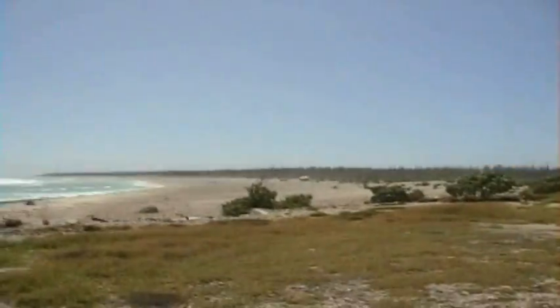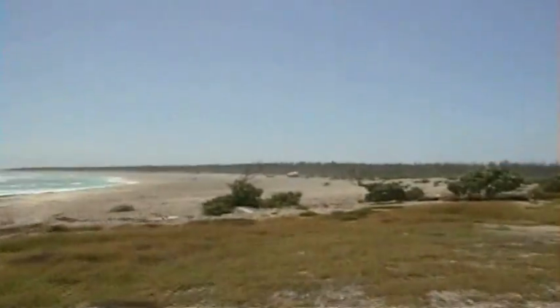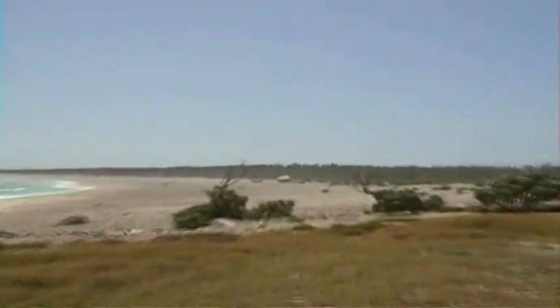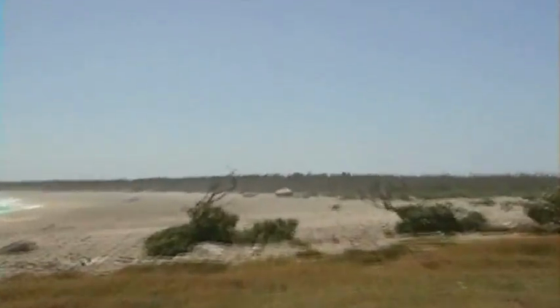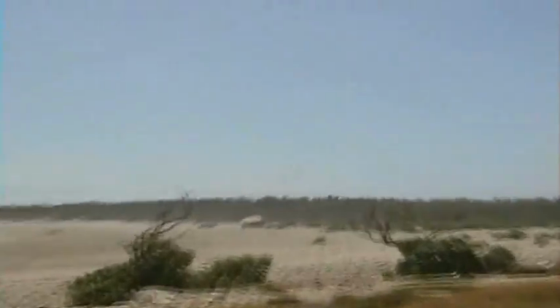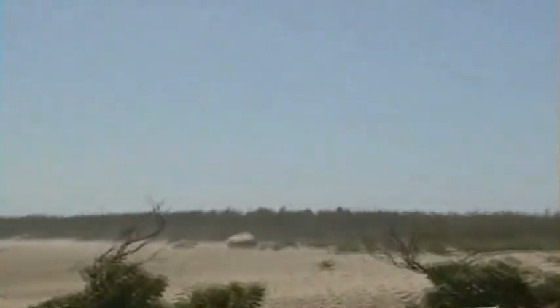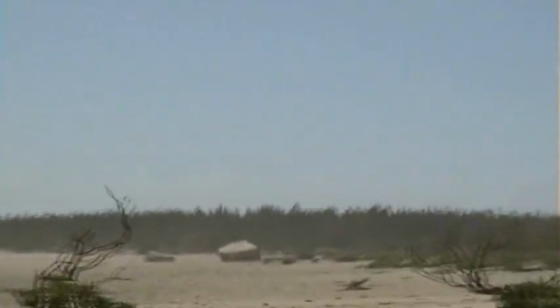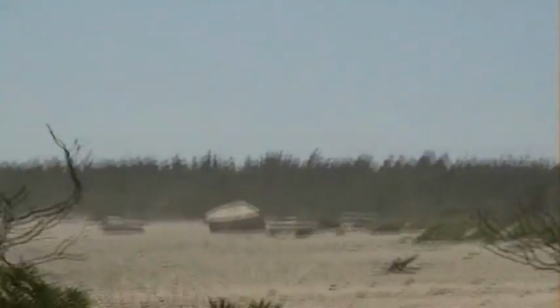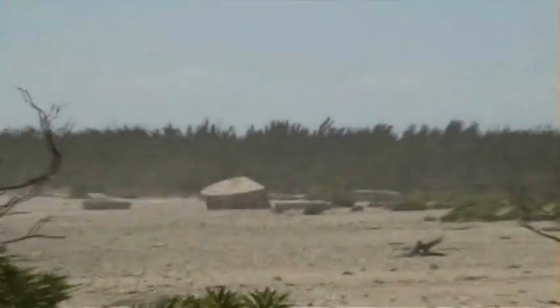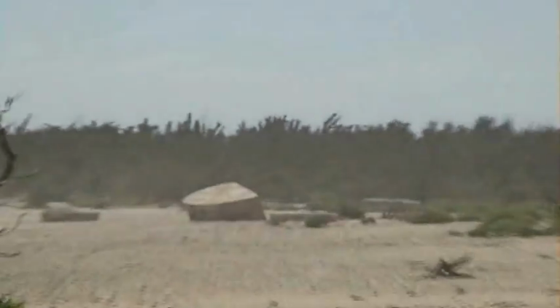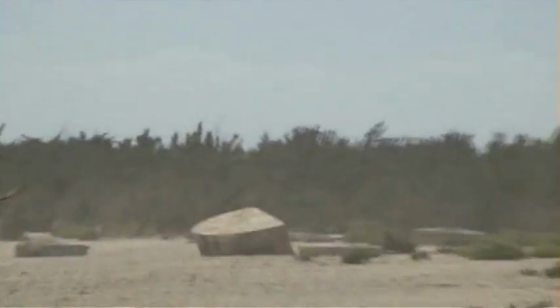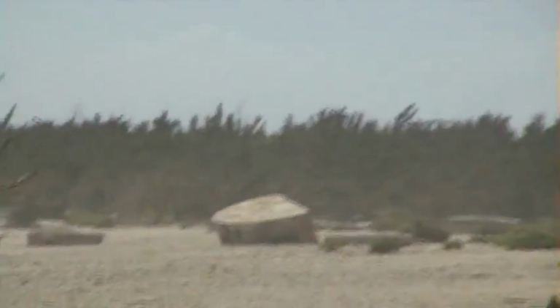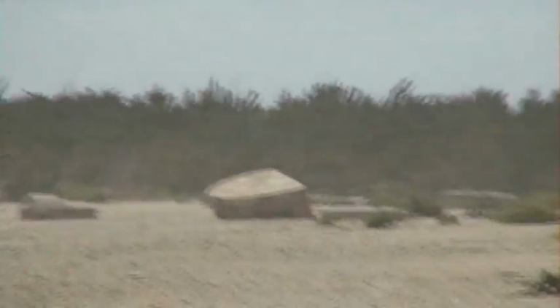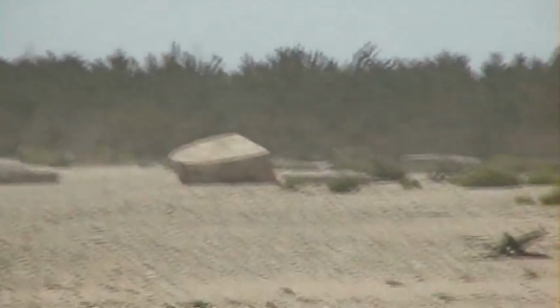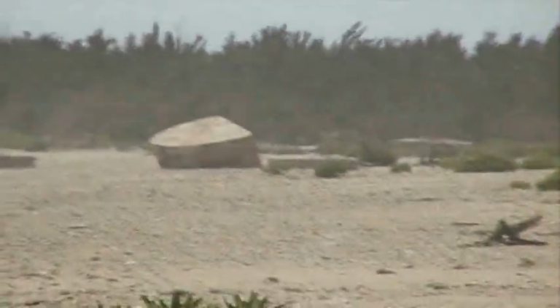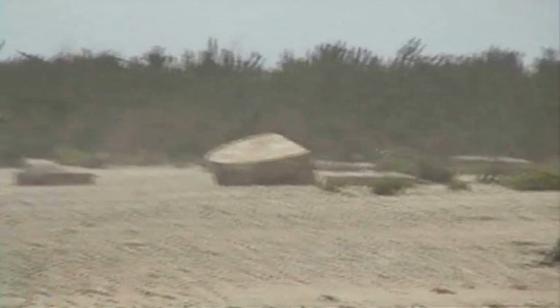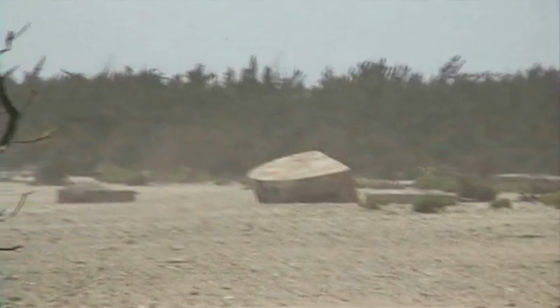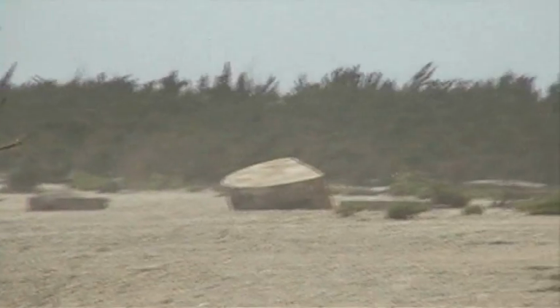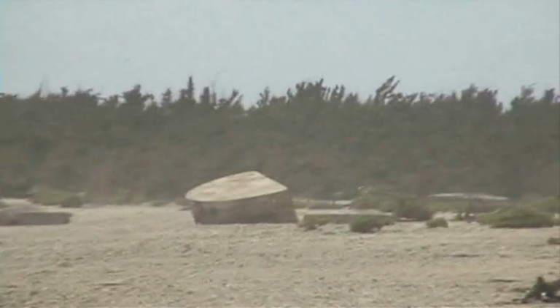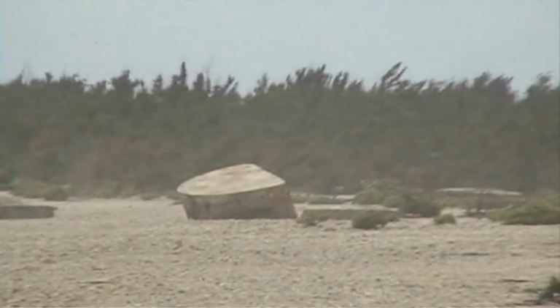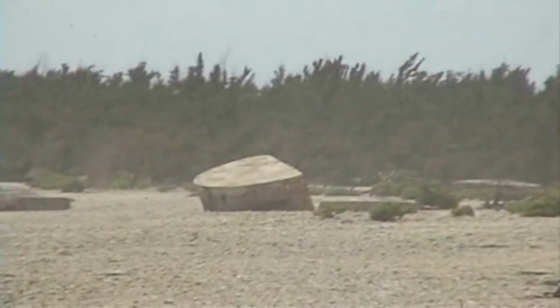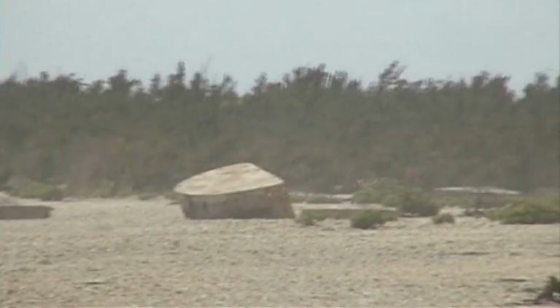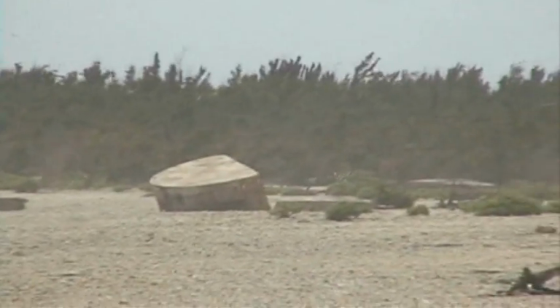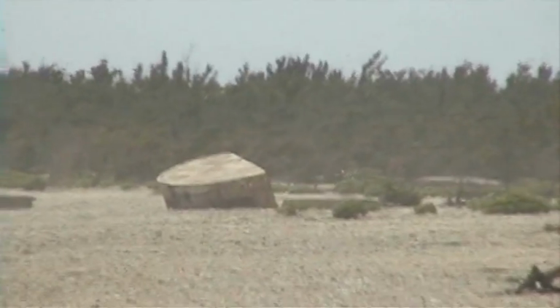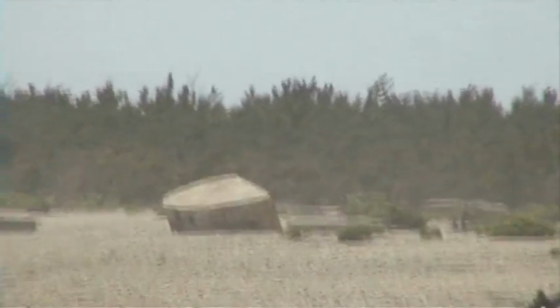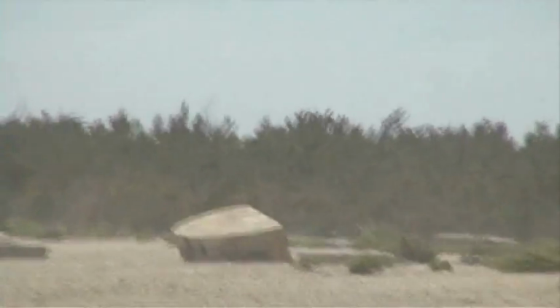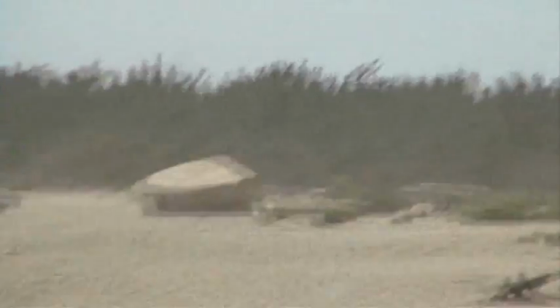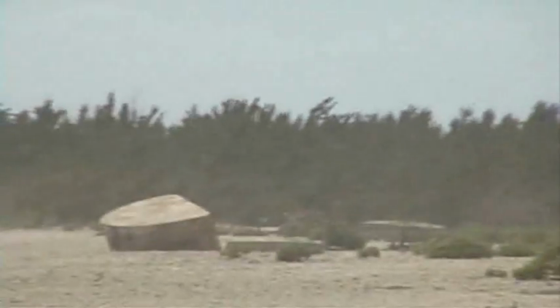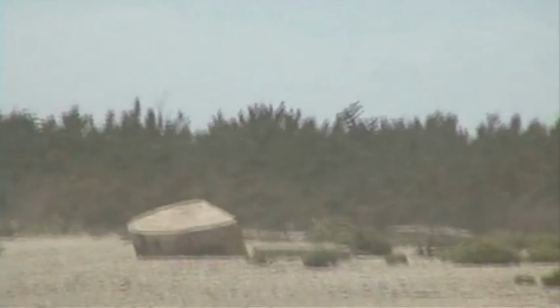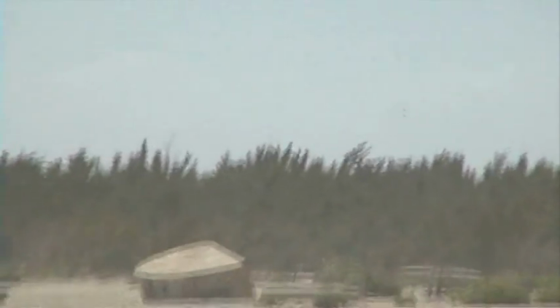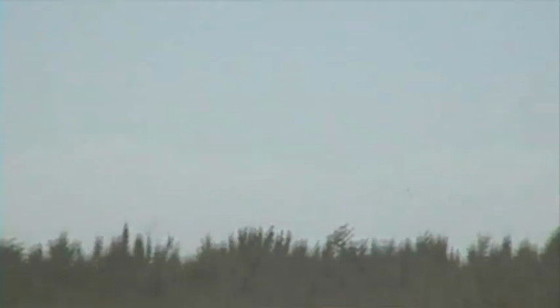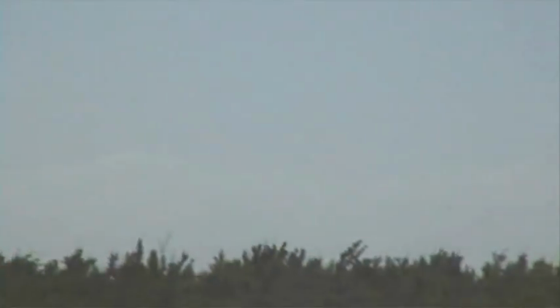That's one of the pillboxes. They get turned upside down almost by the storm.